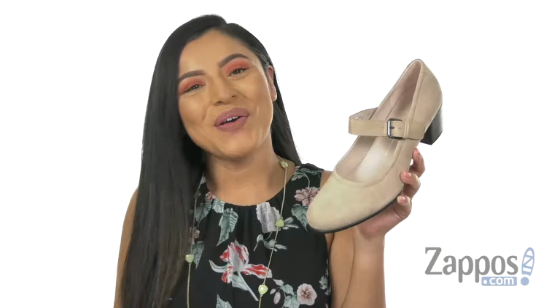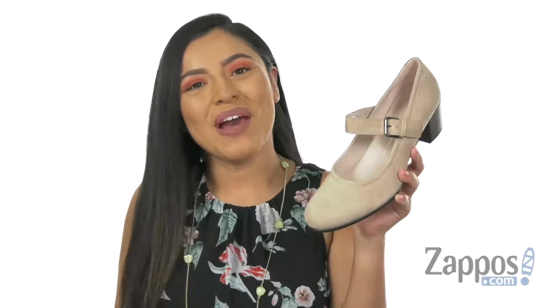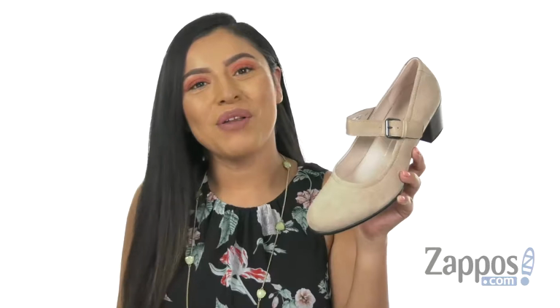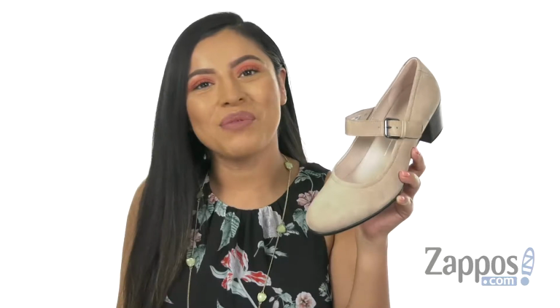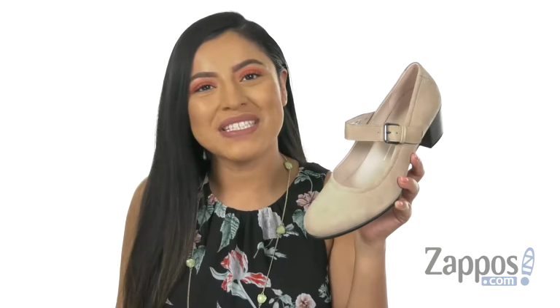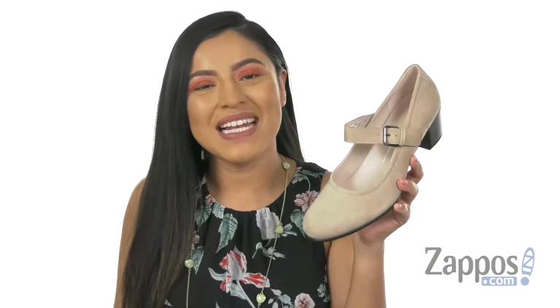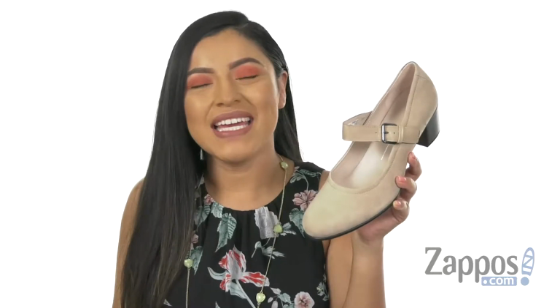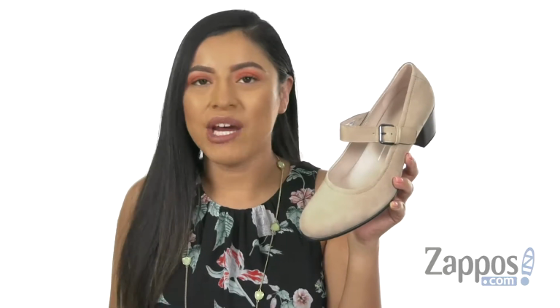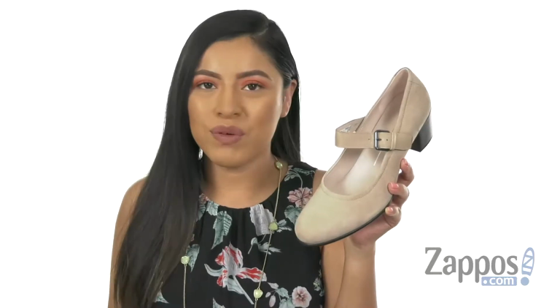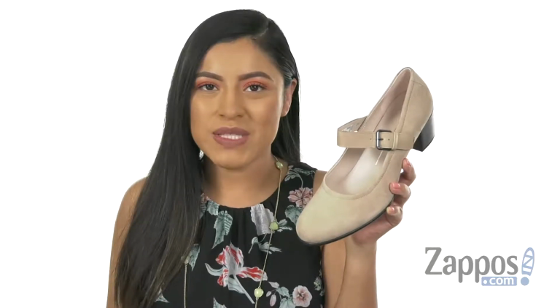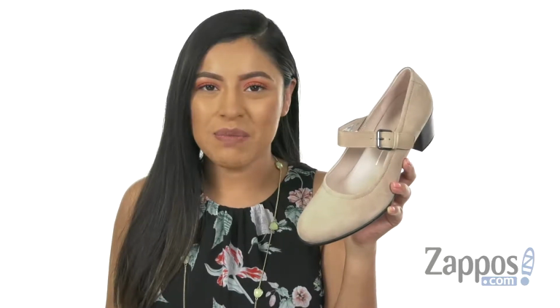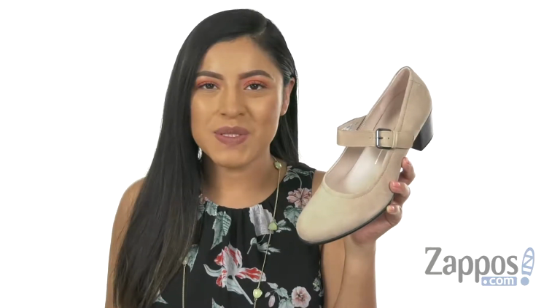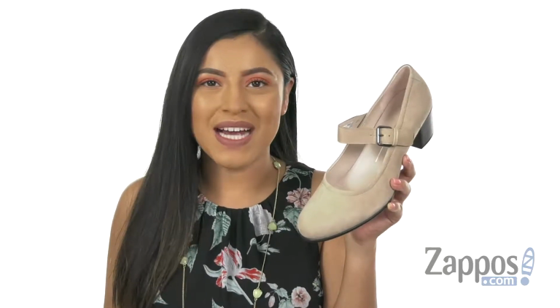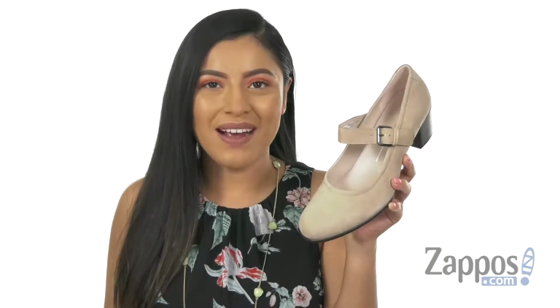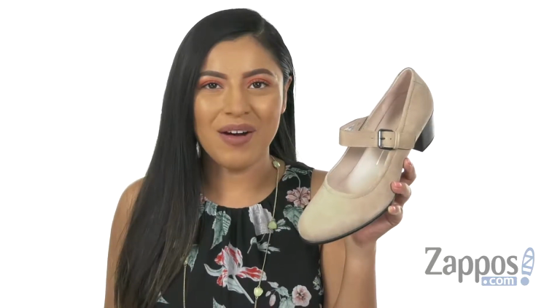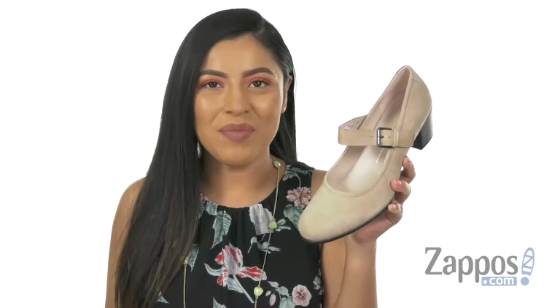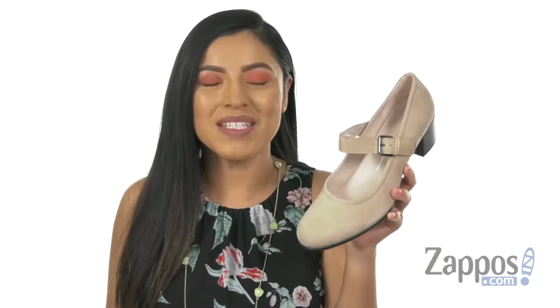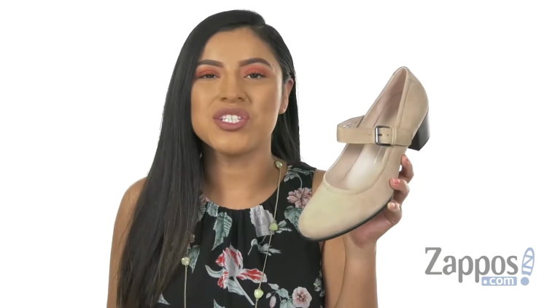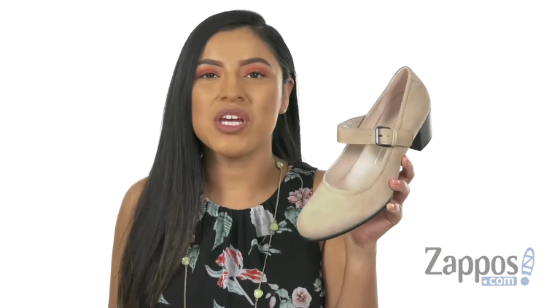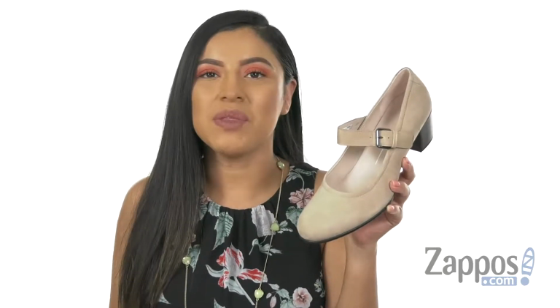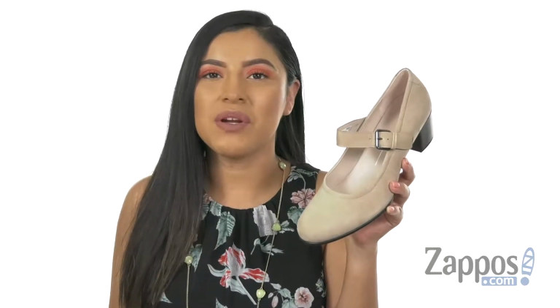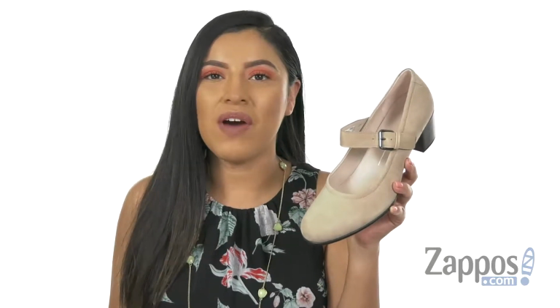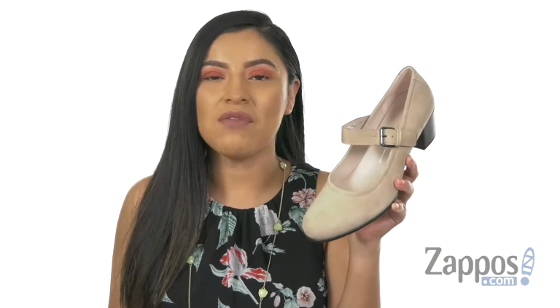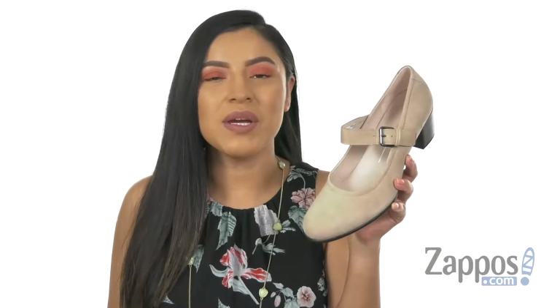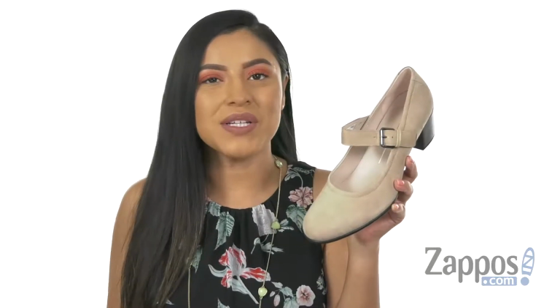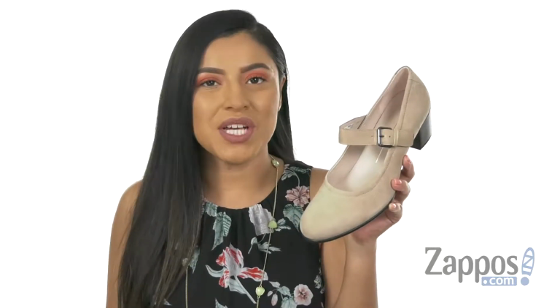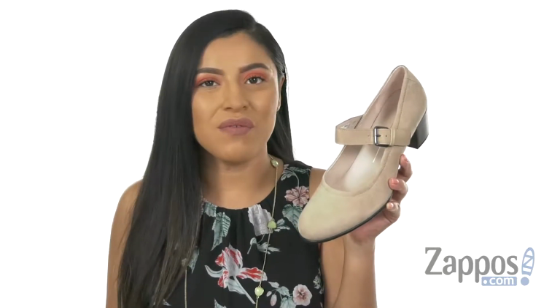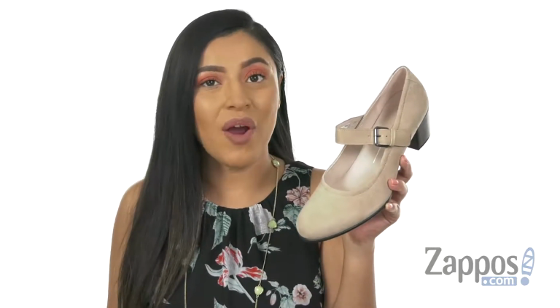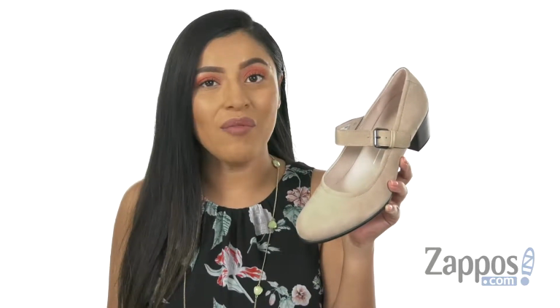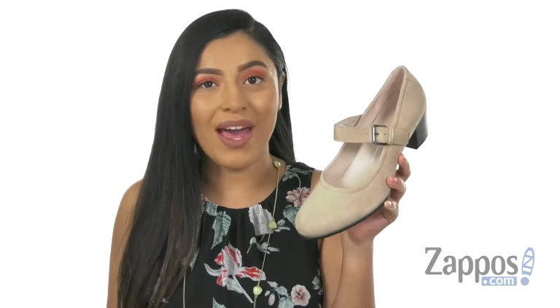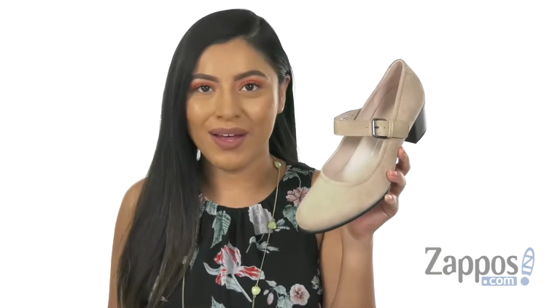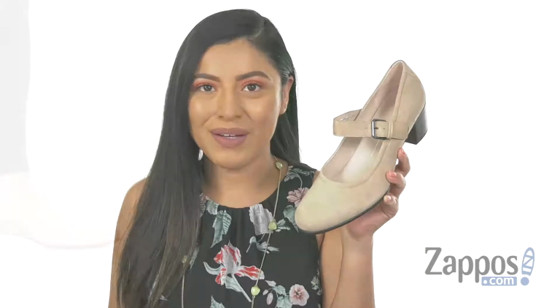Hola, my name is Nelly and I'm from Zappos.com. This is the J35 Mary Jane from ECCA.